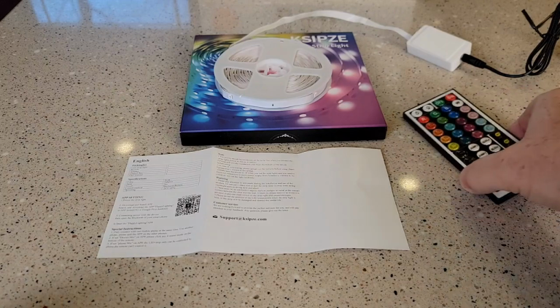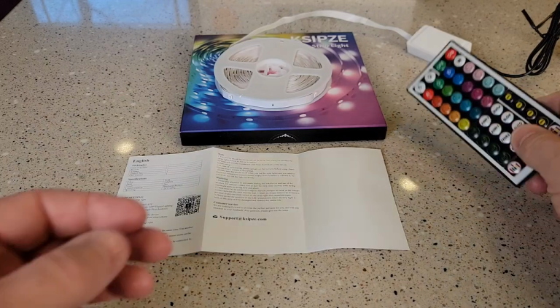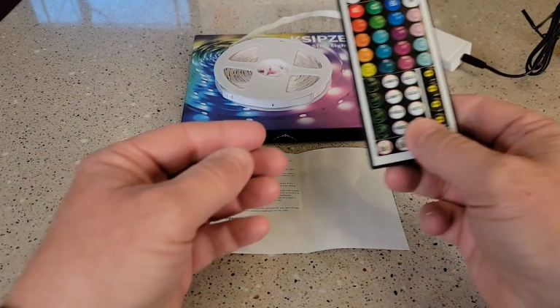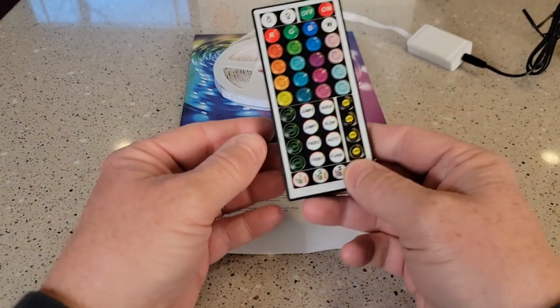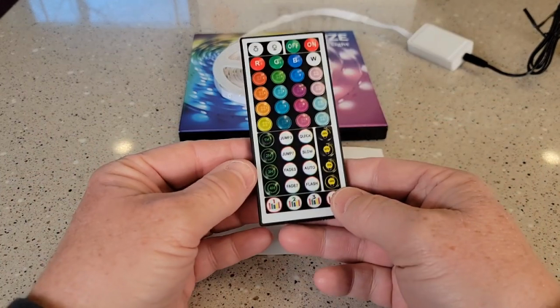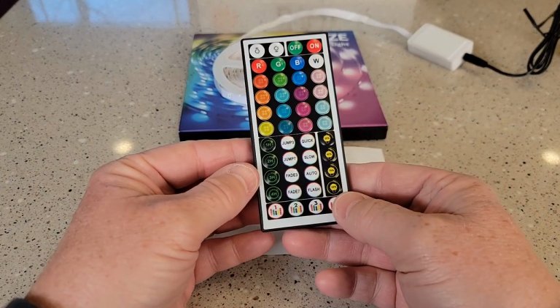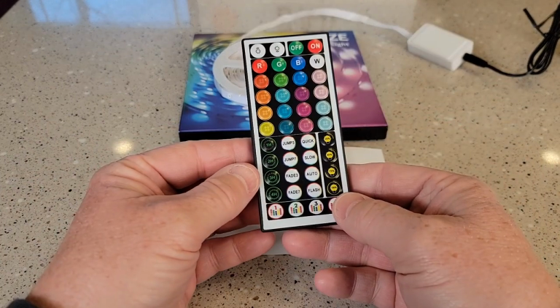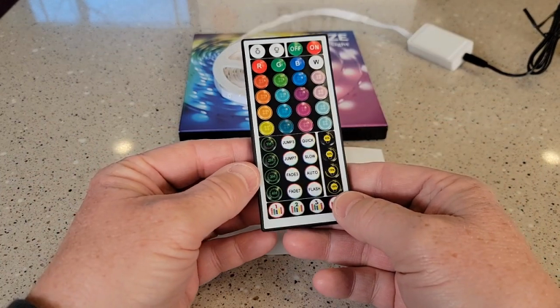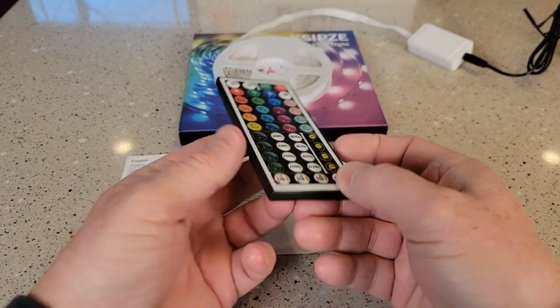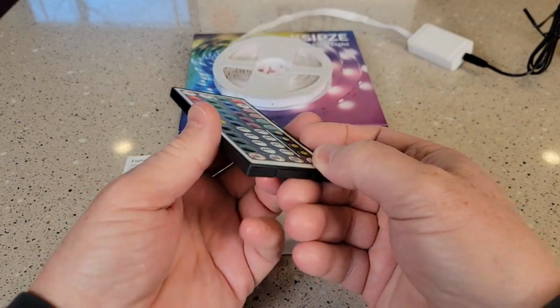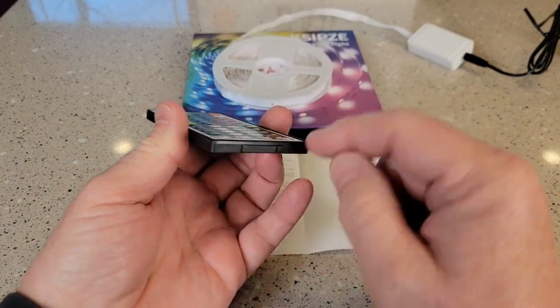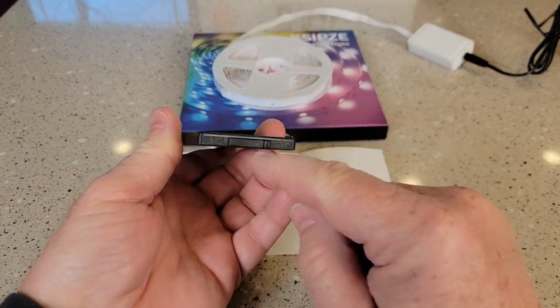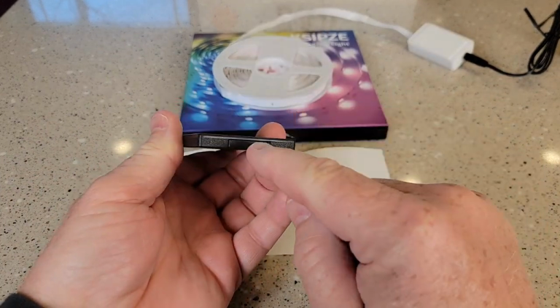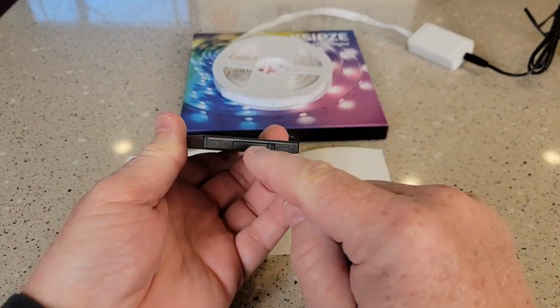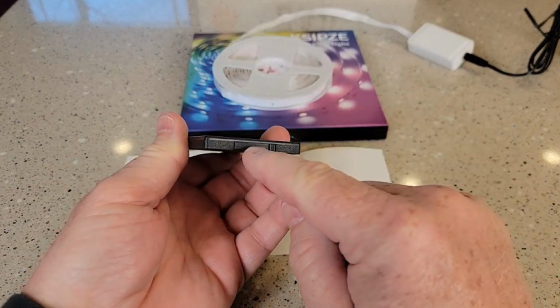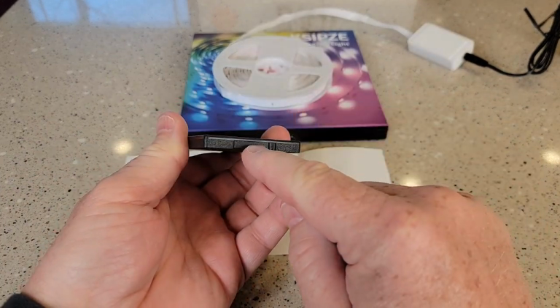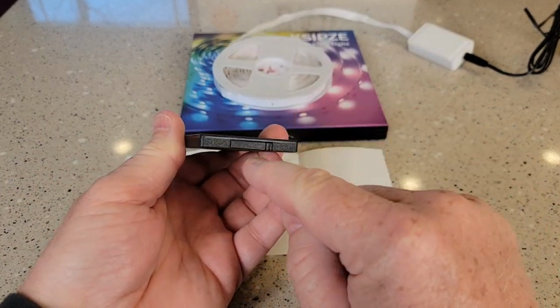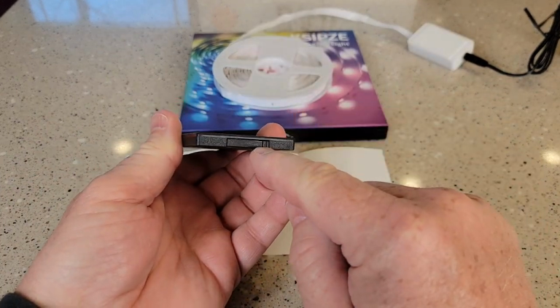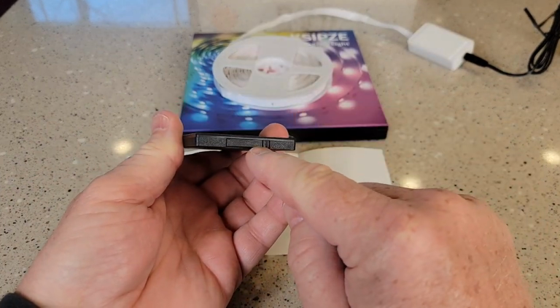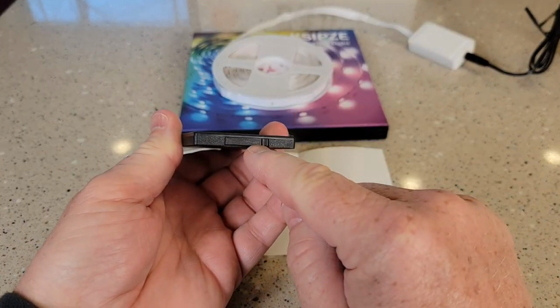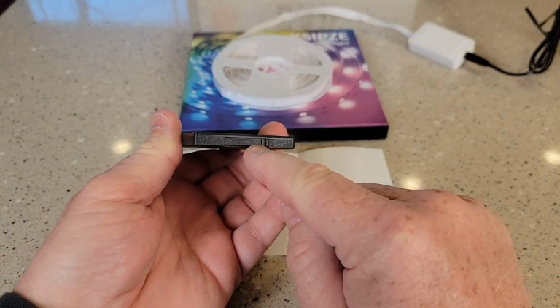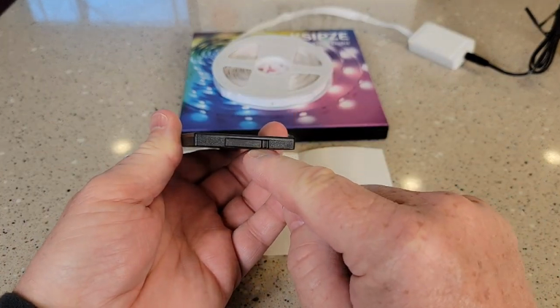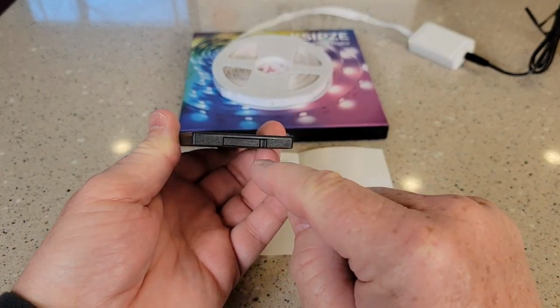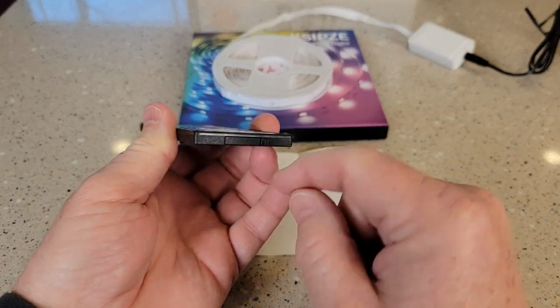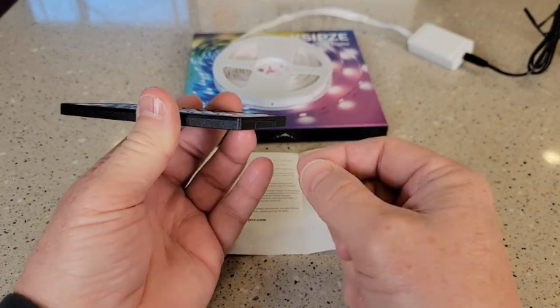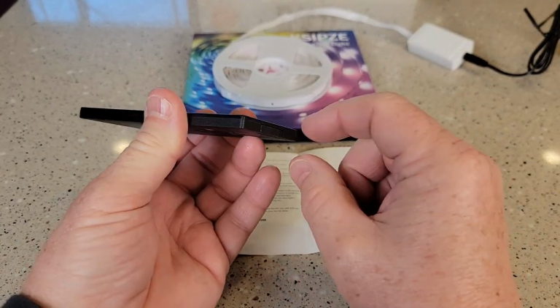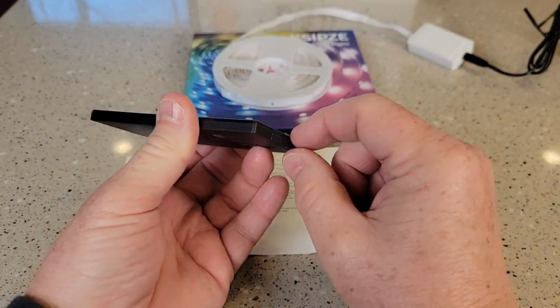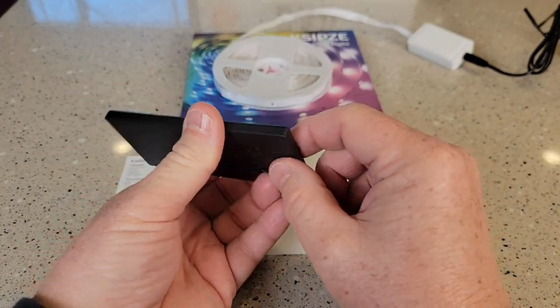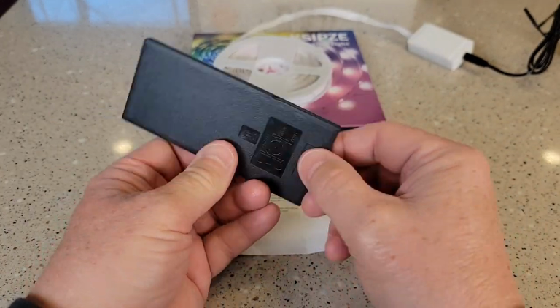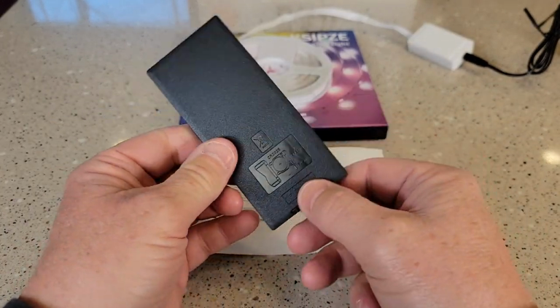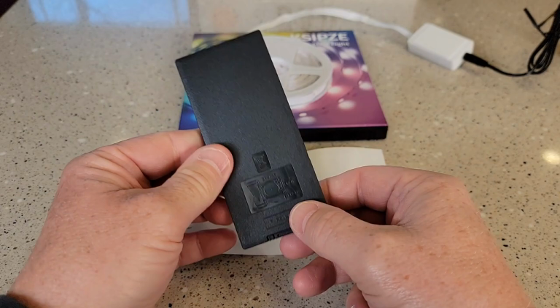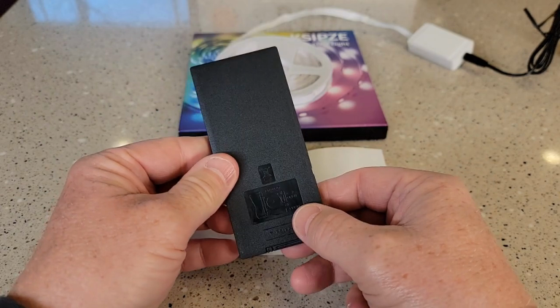So this is the remote that it comes with. There is a little piece of plastic — you're going to pull that out so it activates the battery.